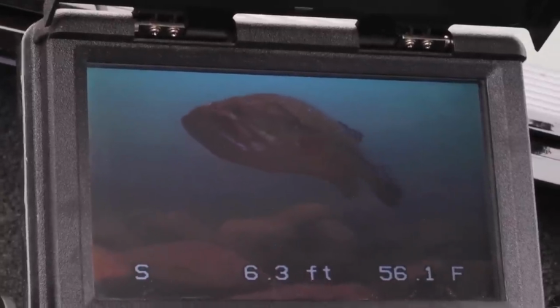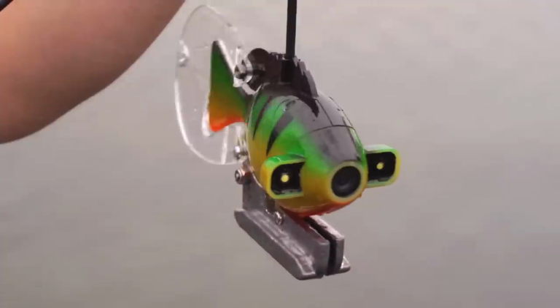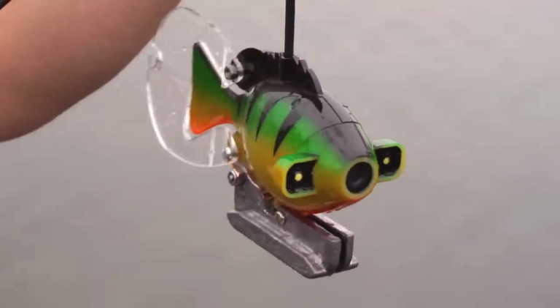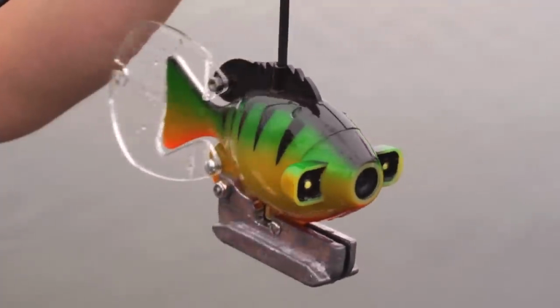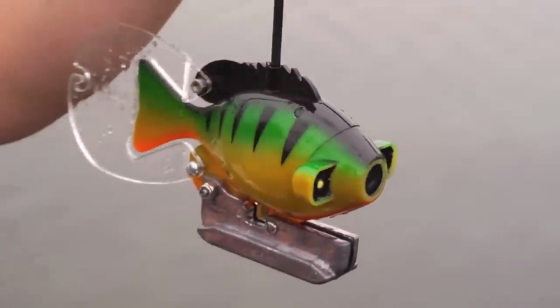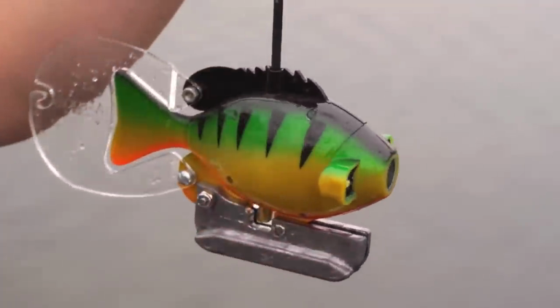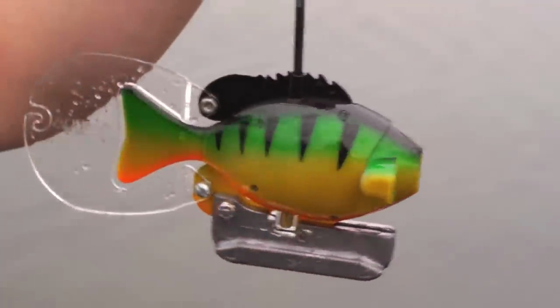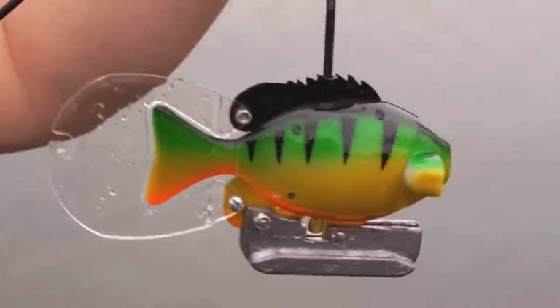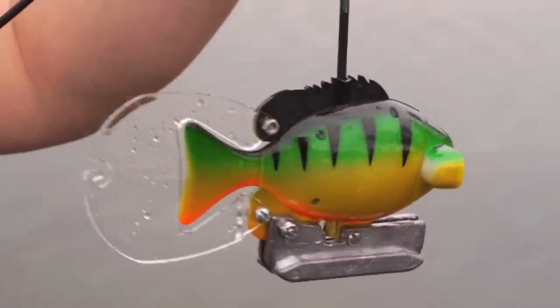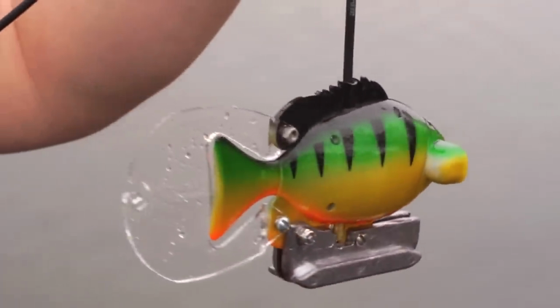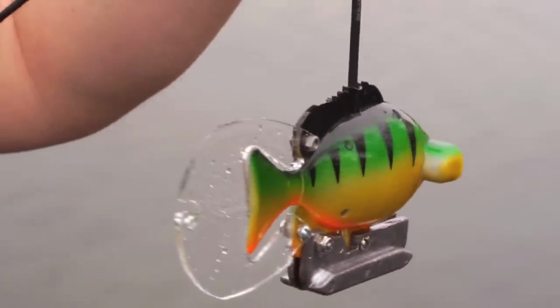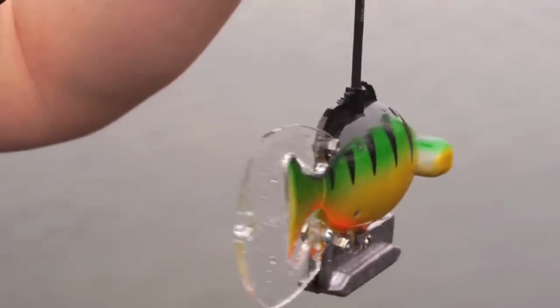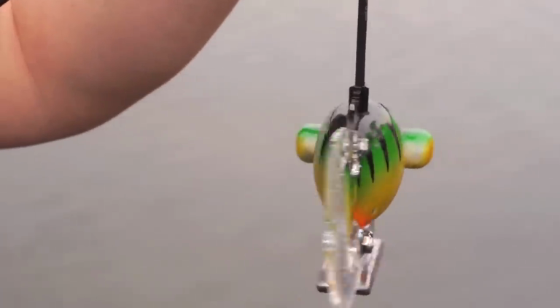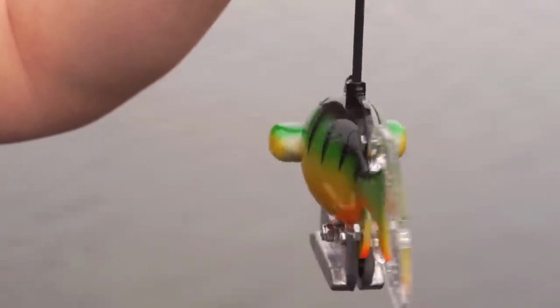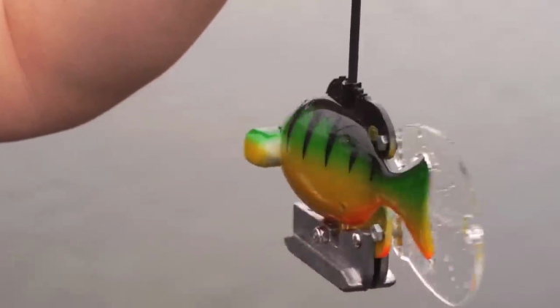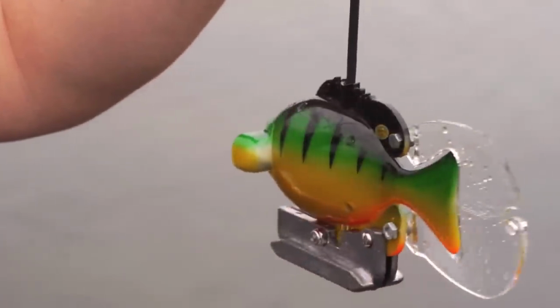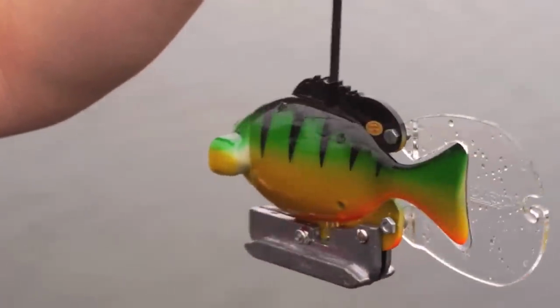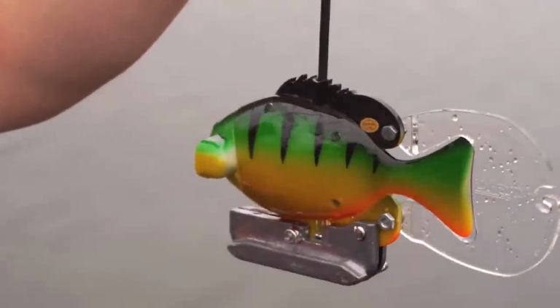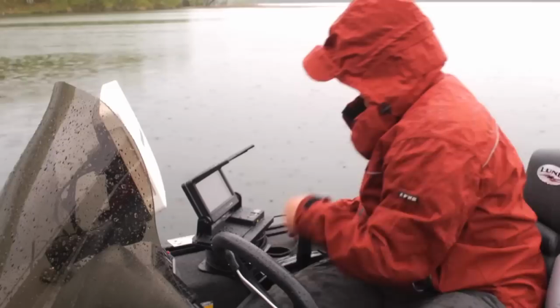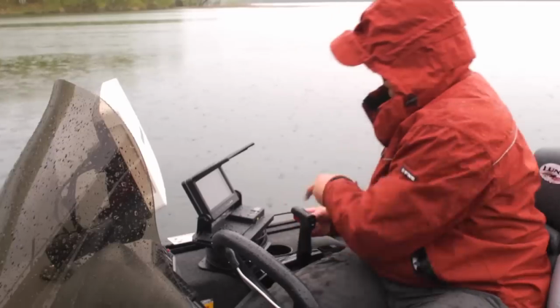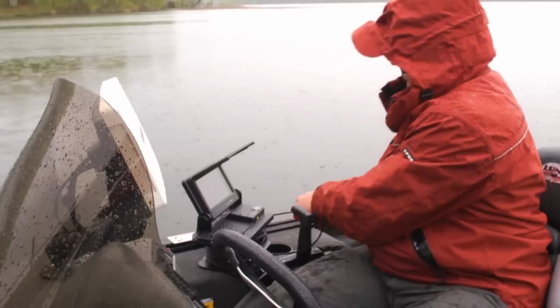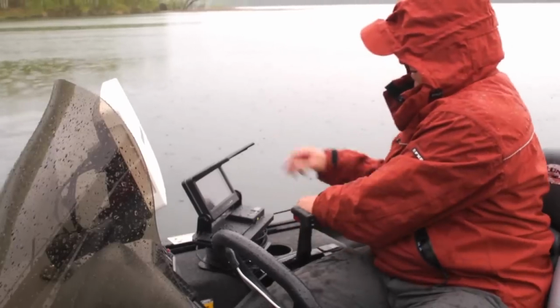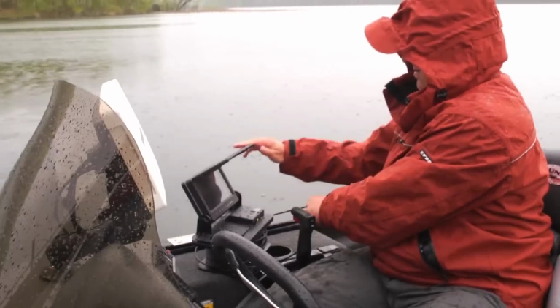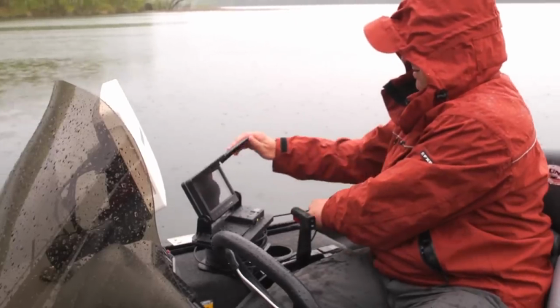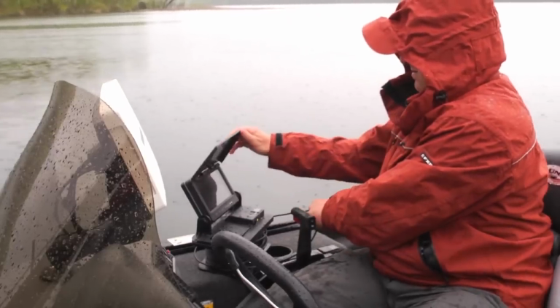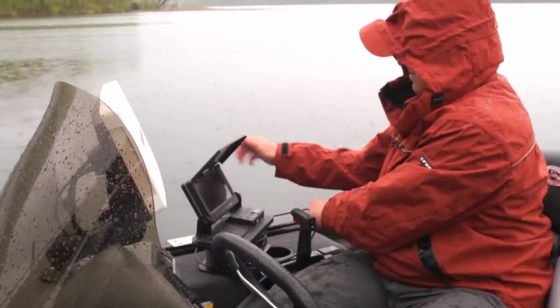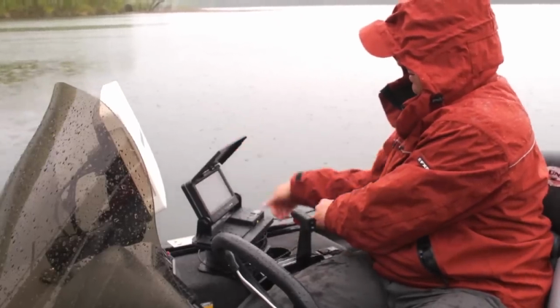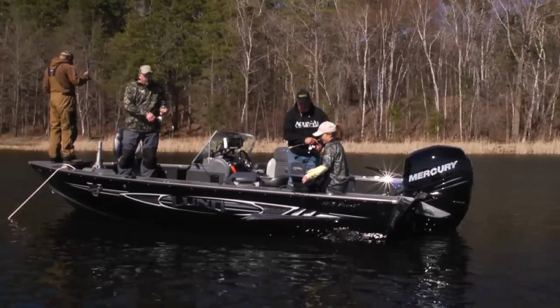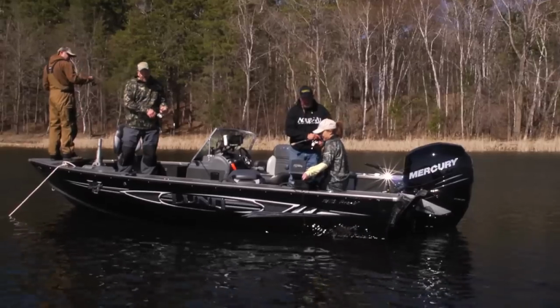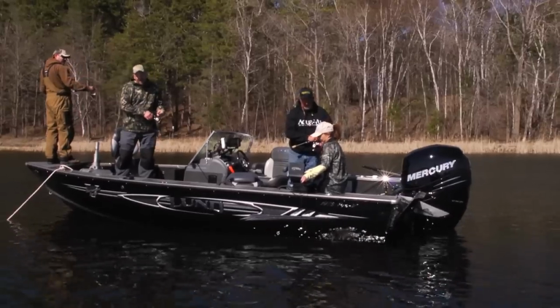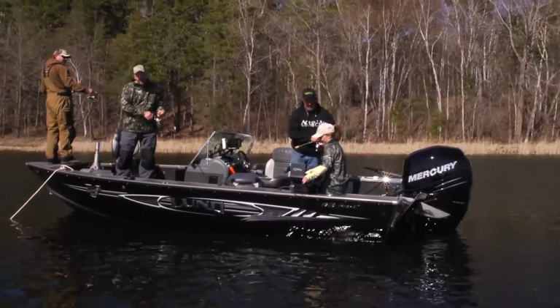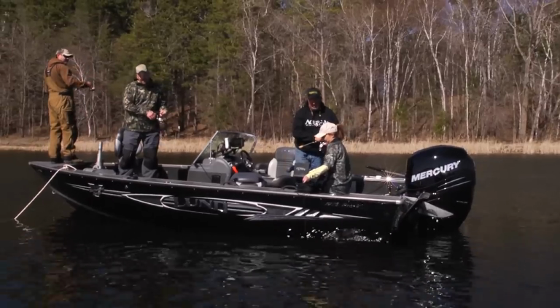With the use of ballast weights and stabilizing fins, the Aquaview can be used while trolling, drifting, or even anchoring.